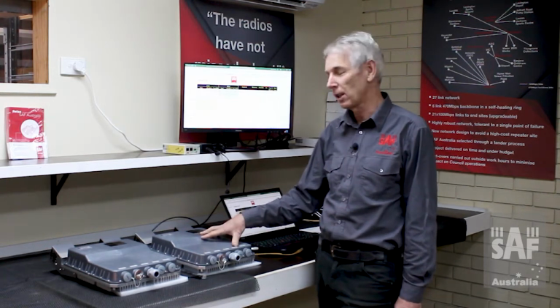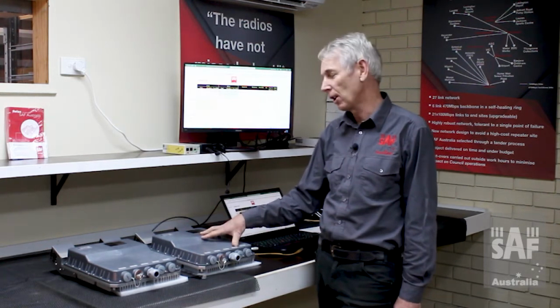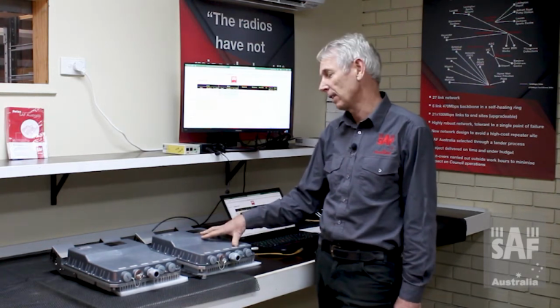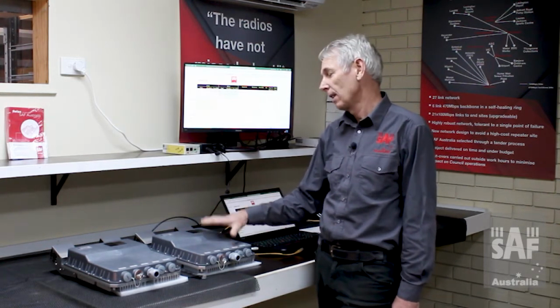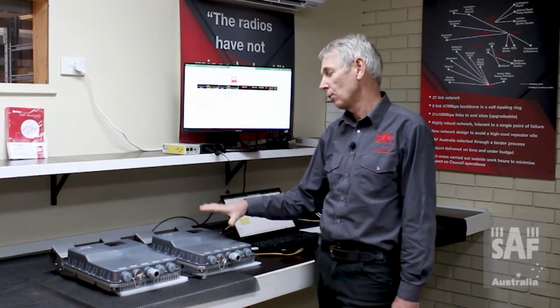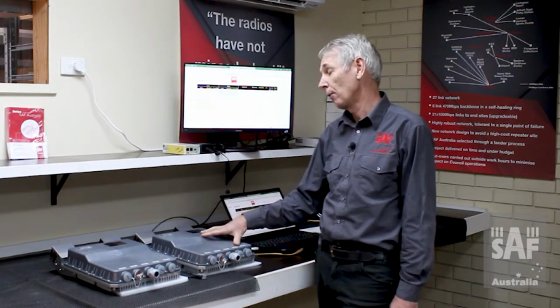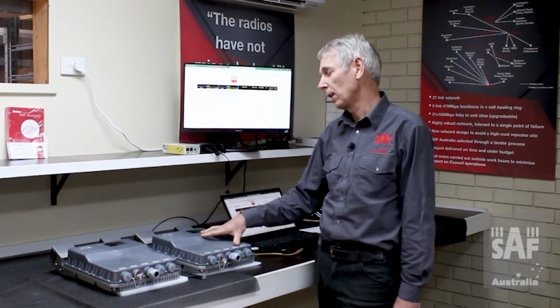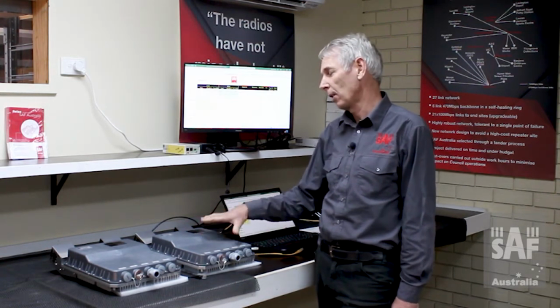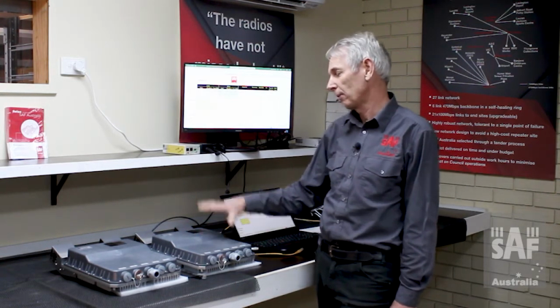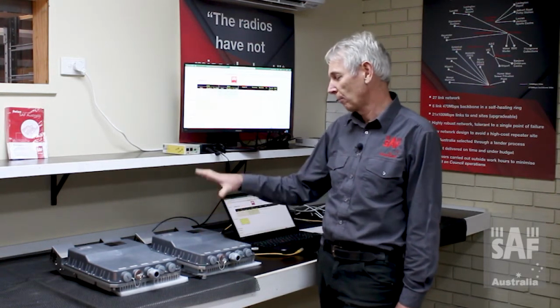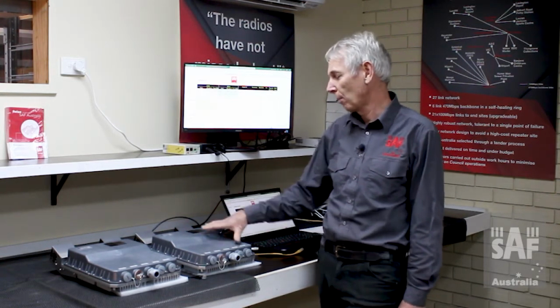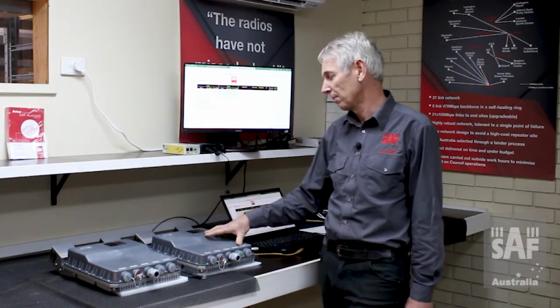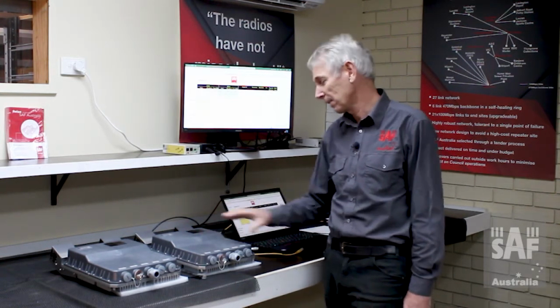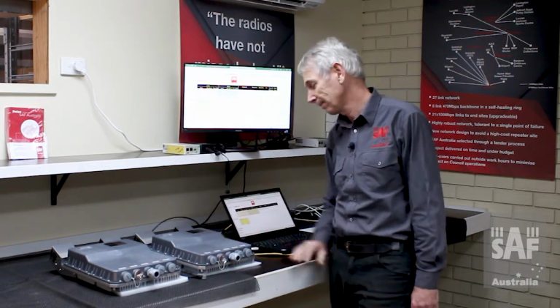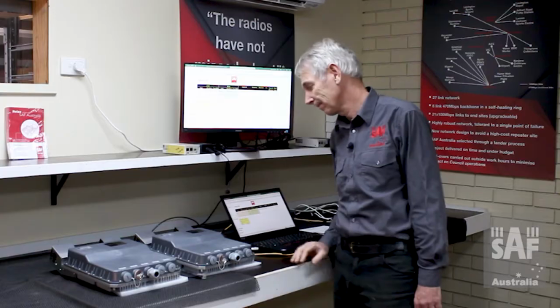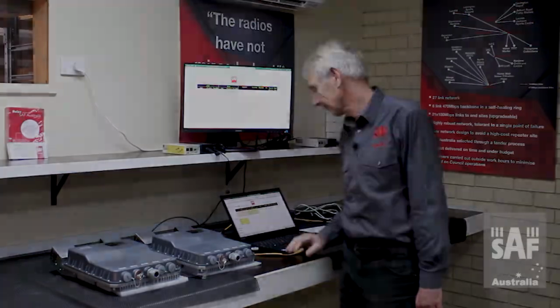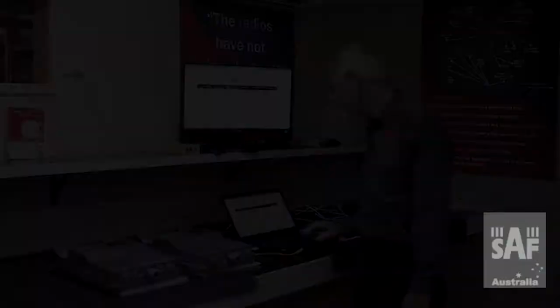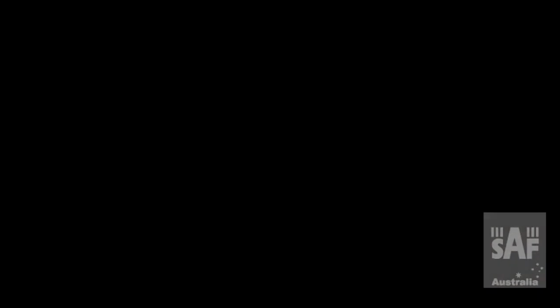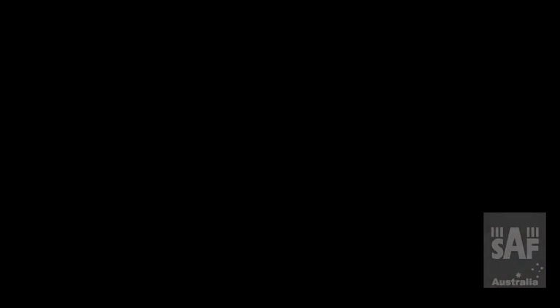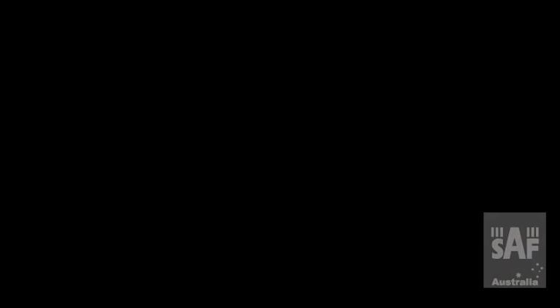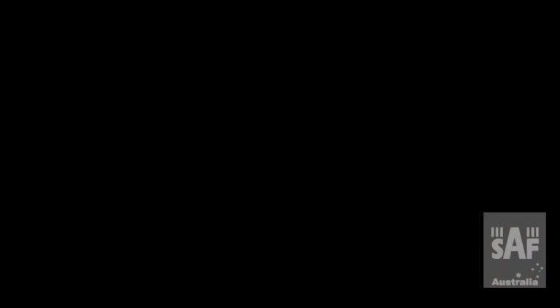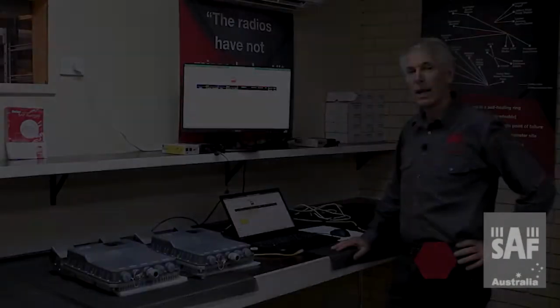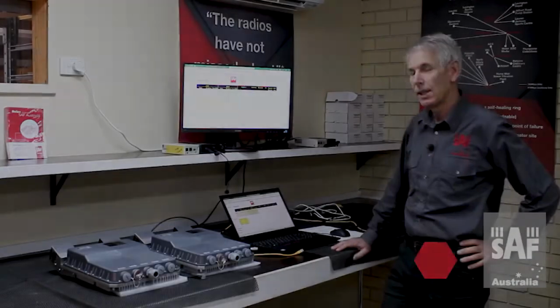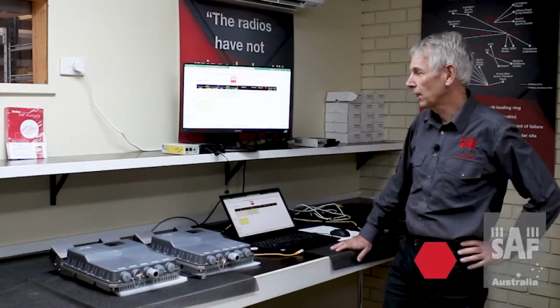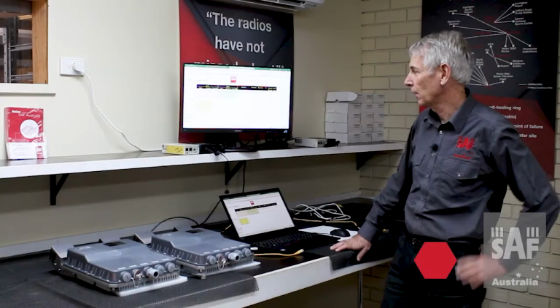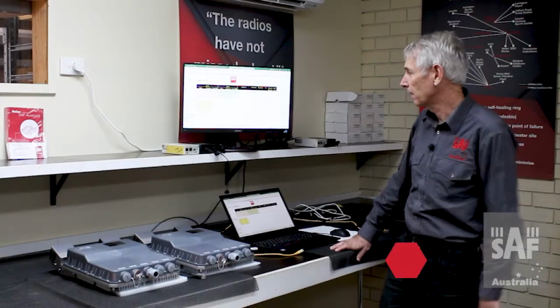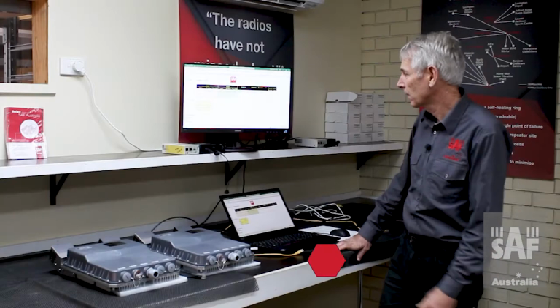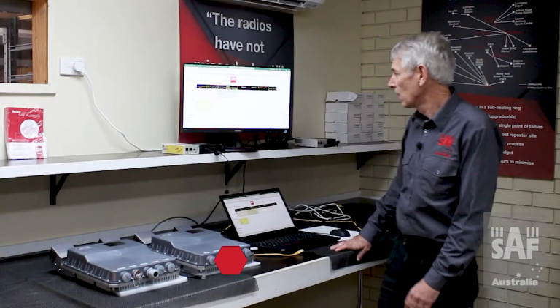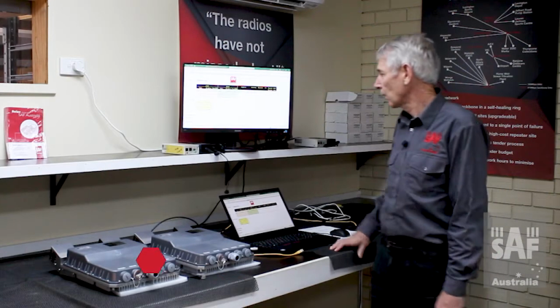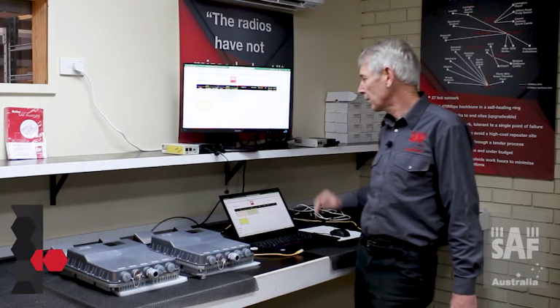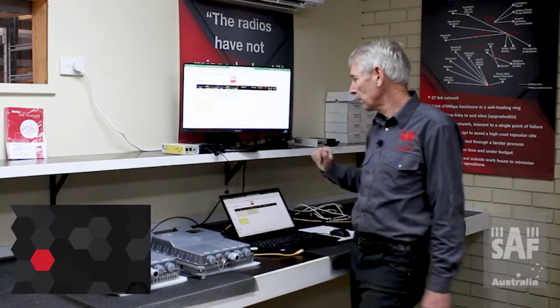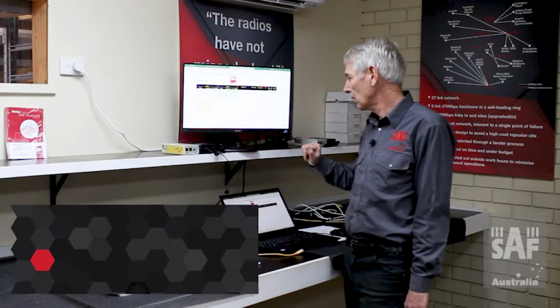The other thing we'd recommend is to put a label on each of the radios with the location. This one is marked as 'Depot' and this one here has a label saying 'Office.' That means when these do go out into the field, the right radio goes to the right site, avoiding a lot of problems.